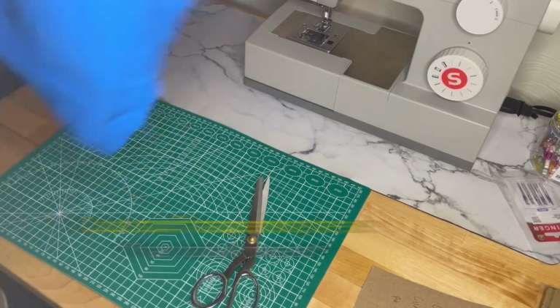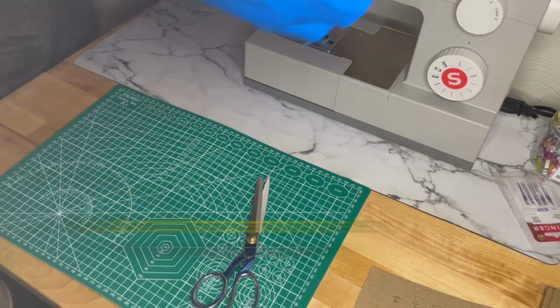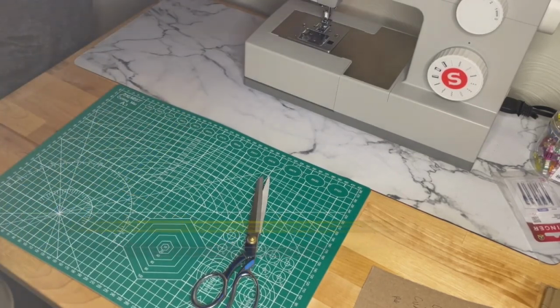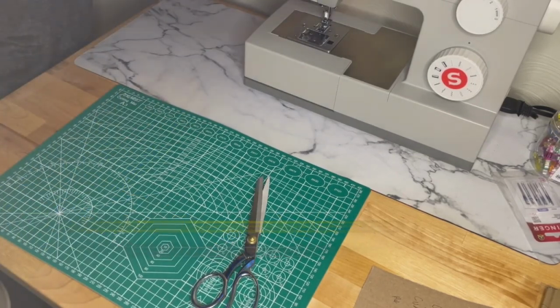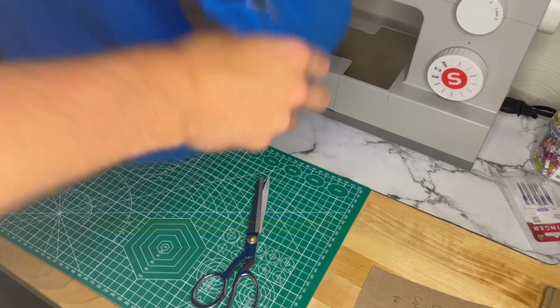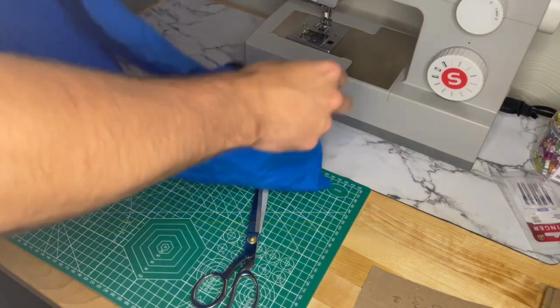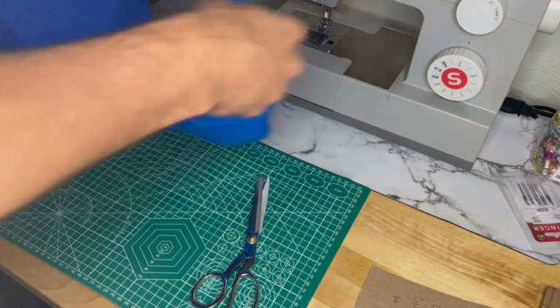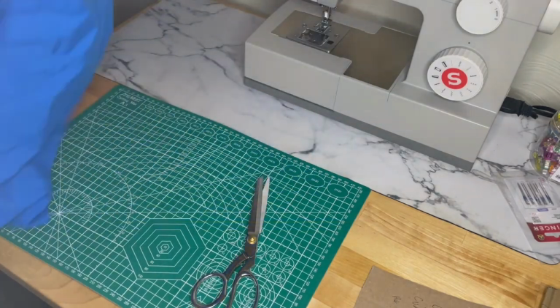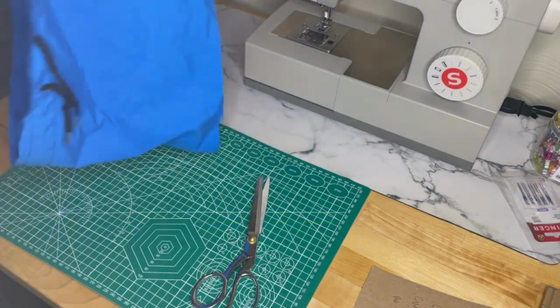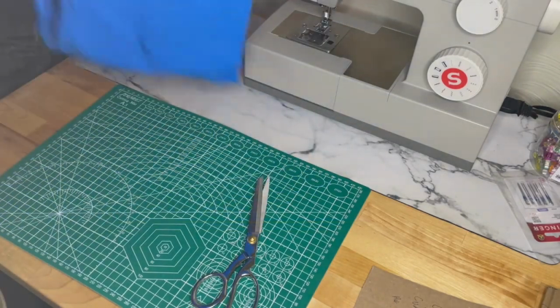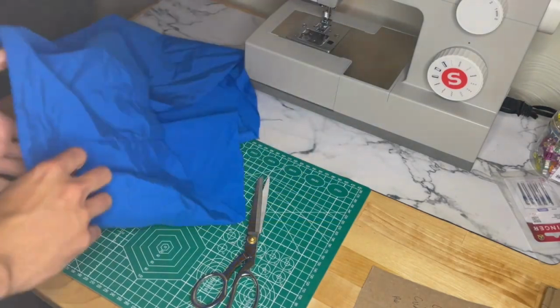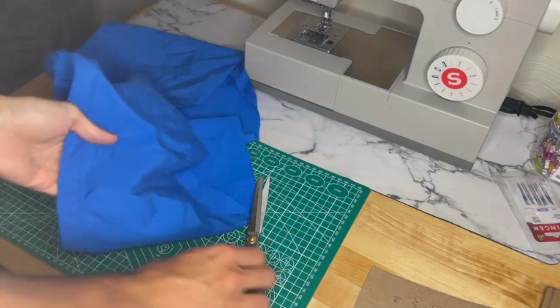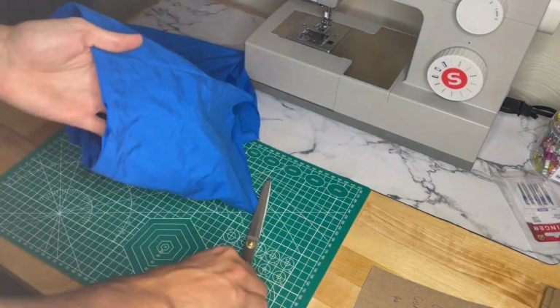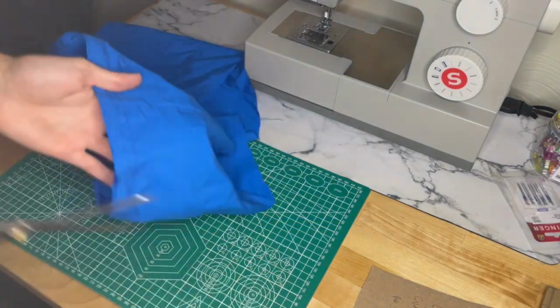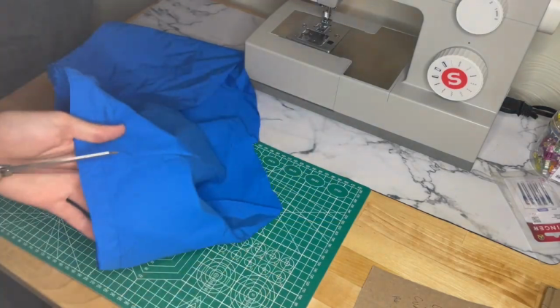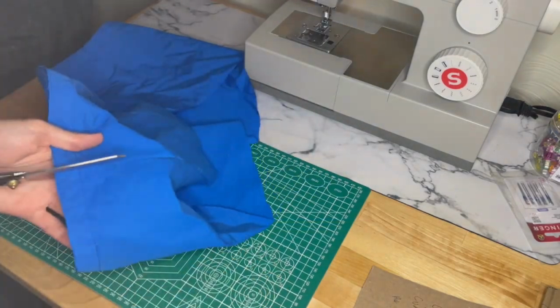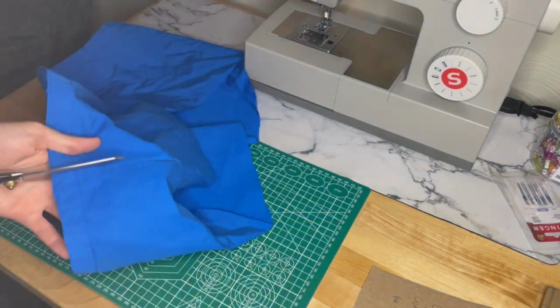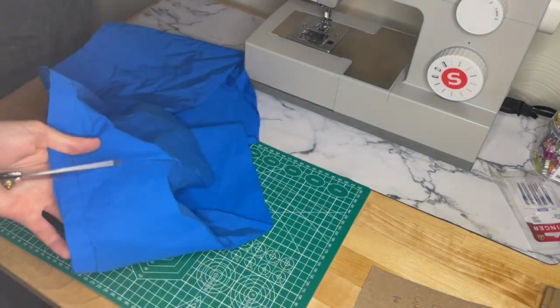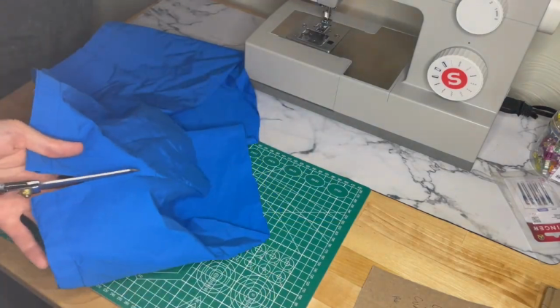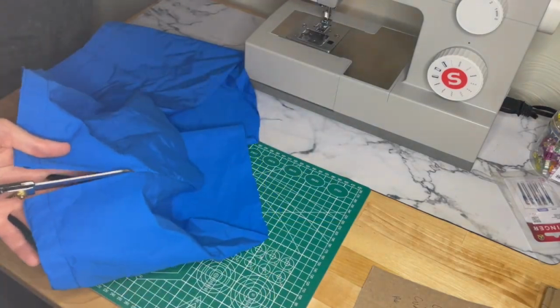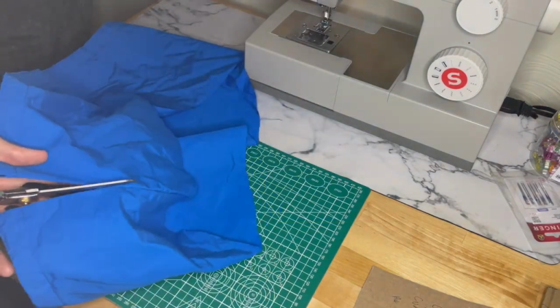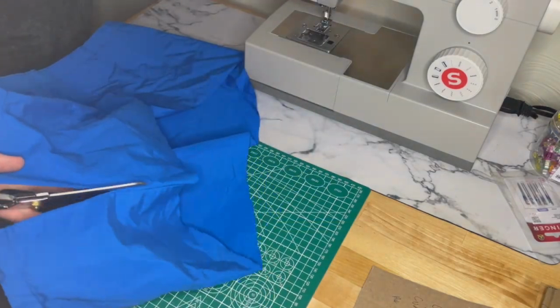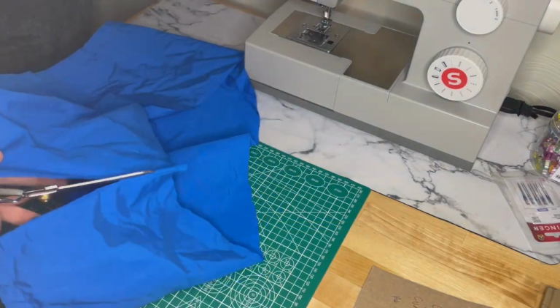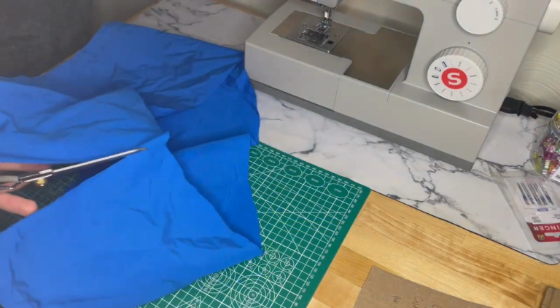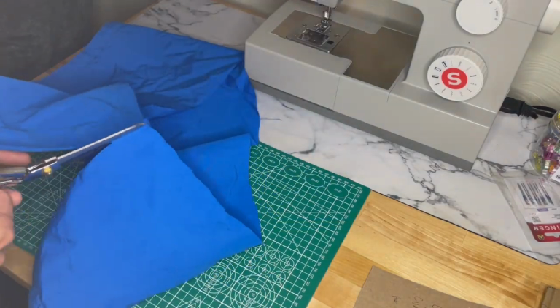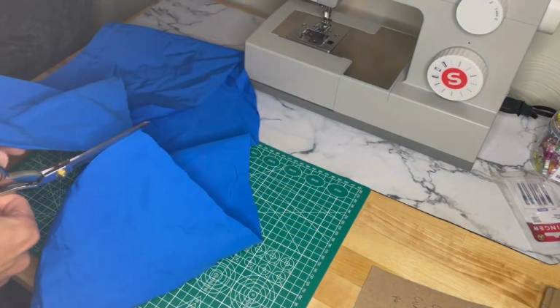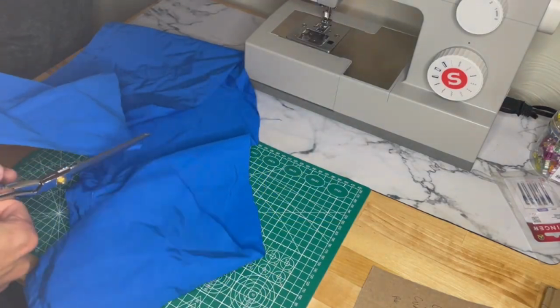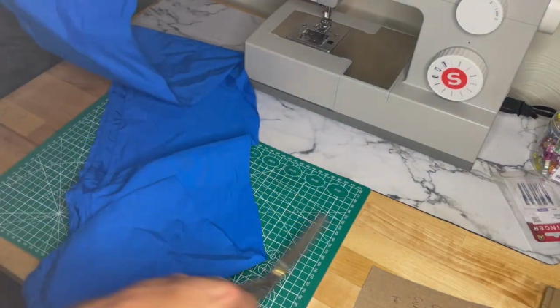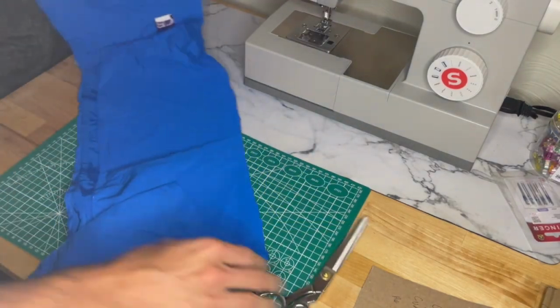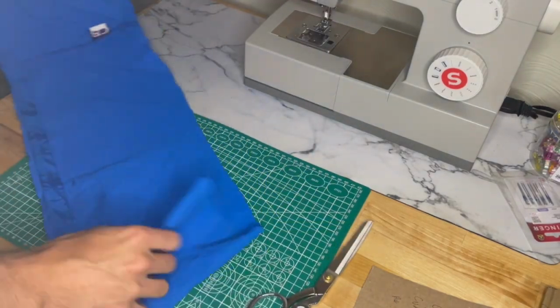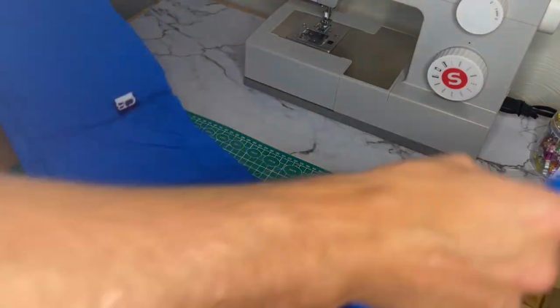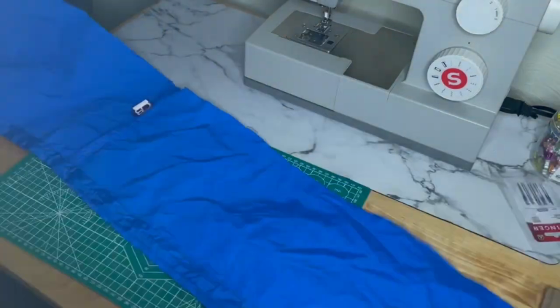After some off-camera effort, I was able to find a piece that I could use. I'm going to lay it down here and get ready for some pattern cutting.